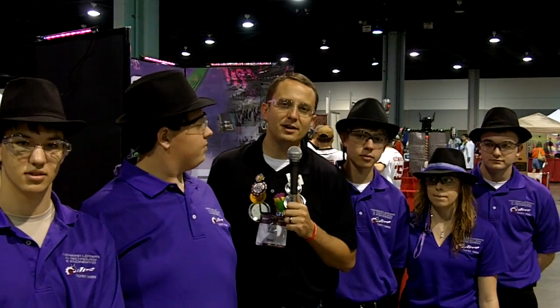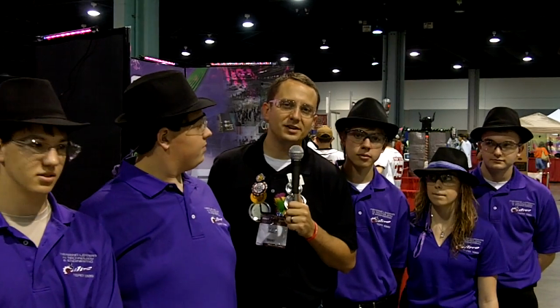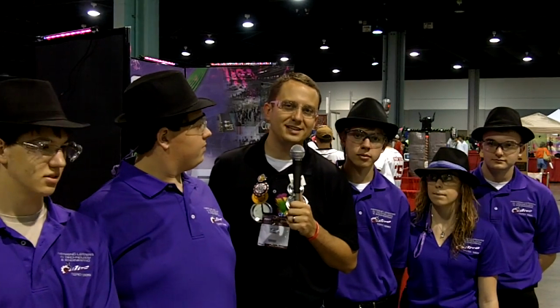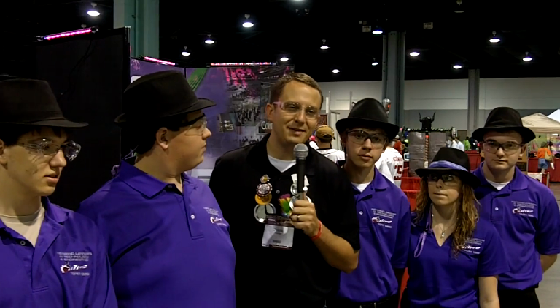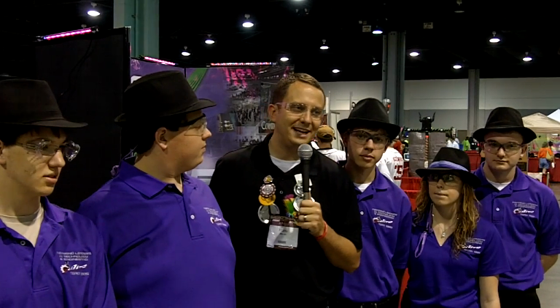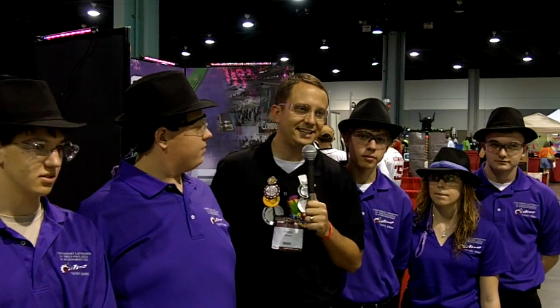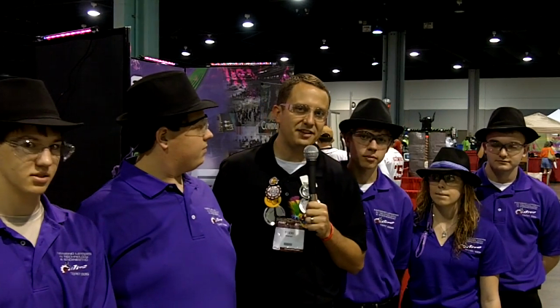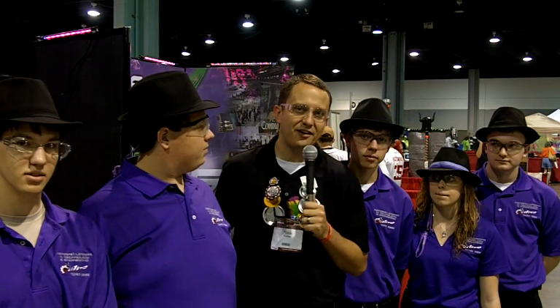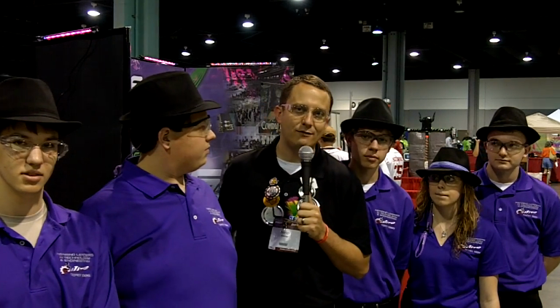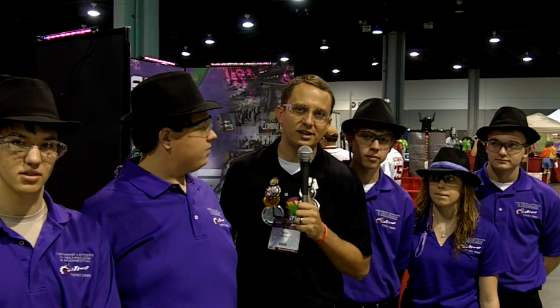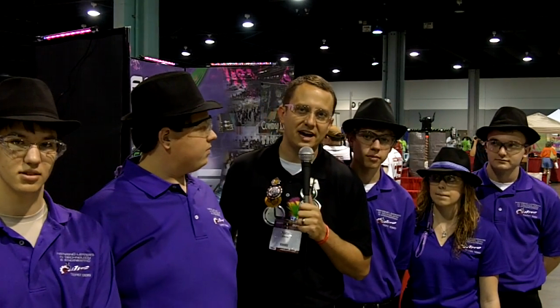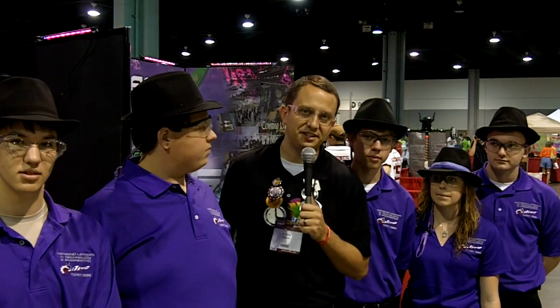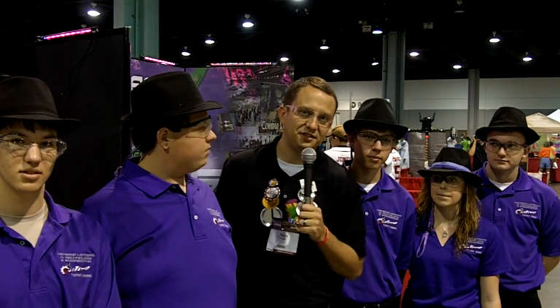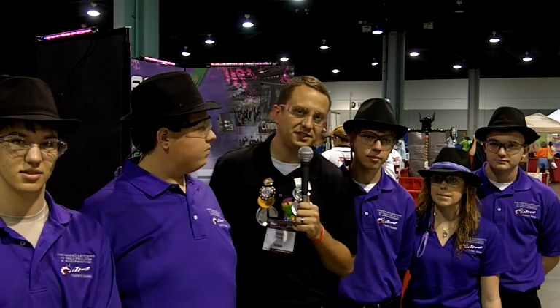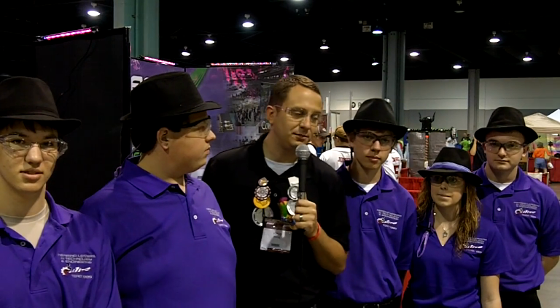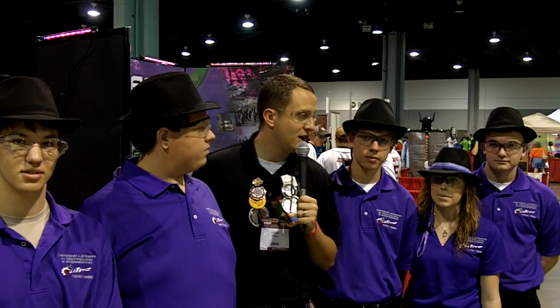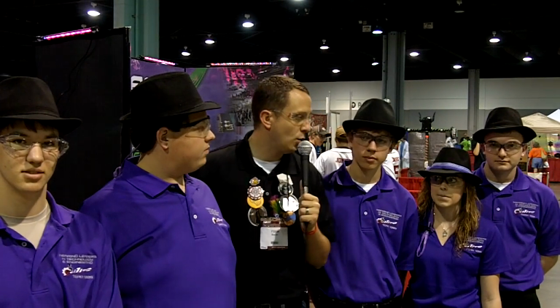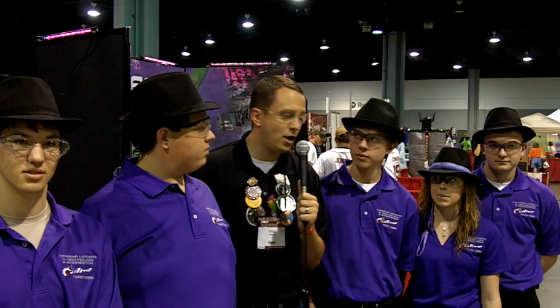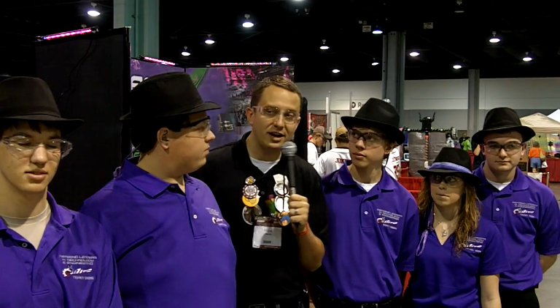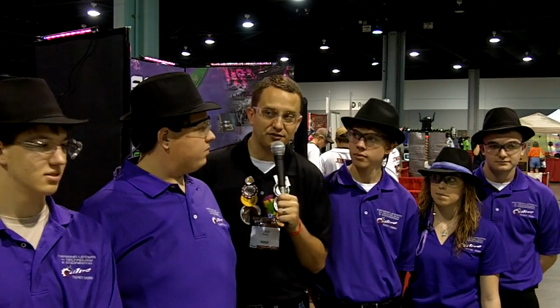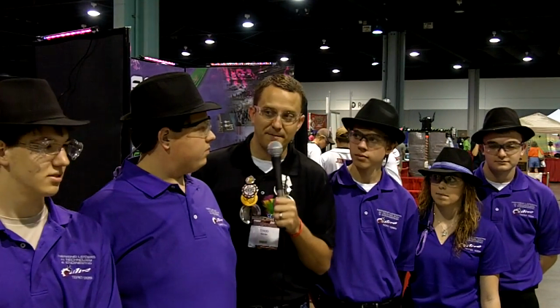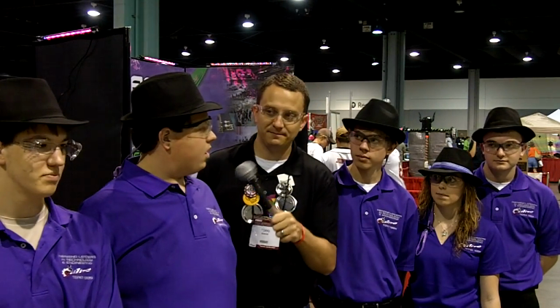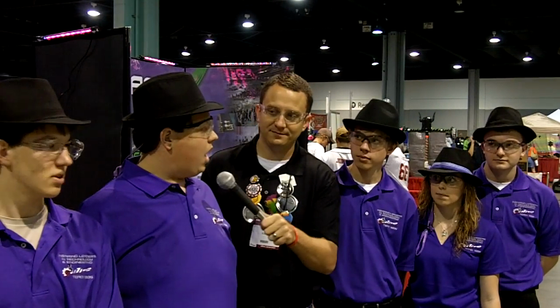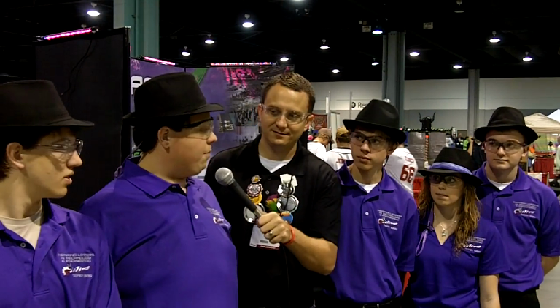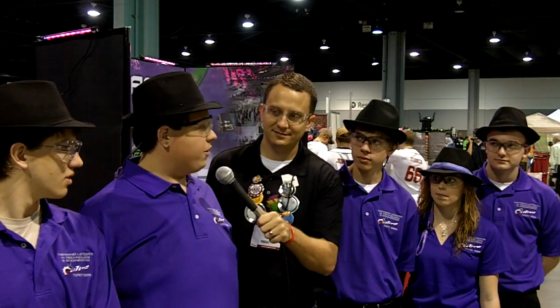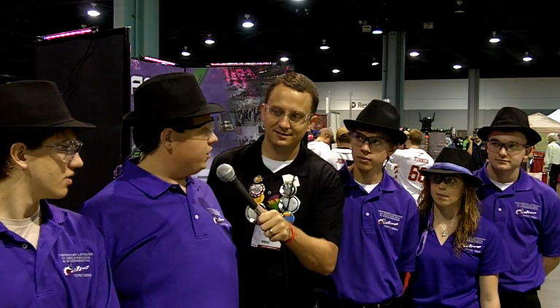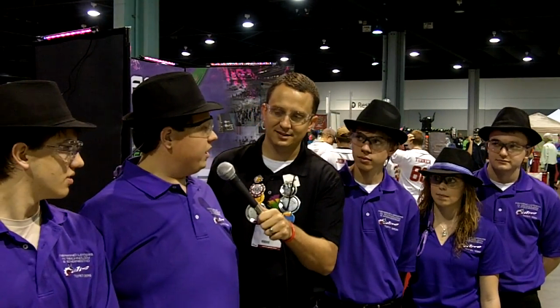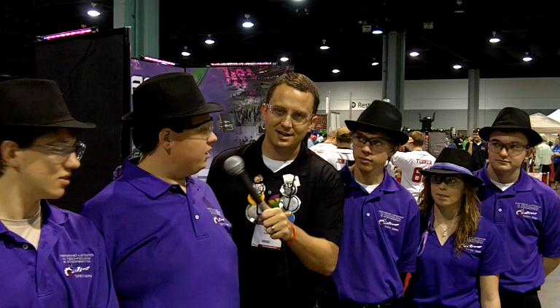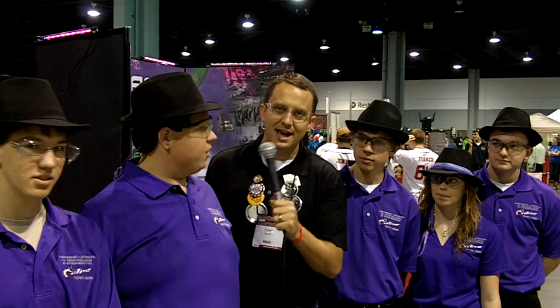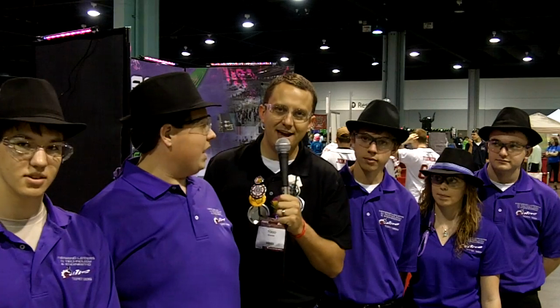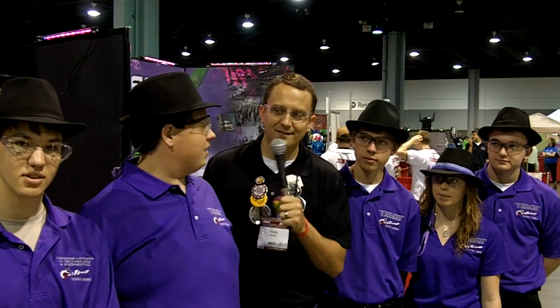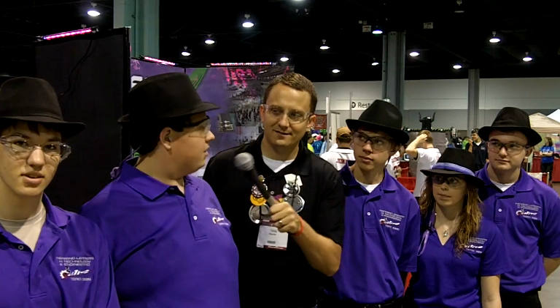I'm here with Team 1885, one of the FTC teams. Where are you guys from? Haymarket, Virginia — it's near Manassas.